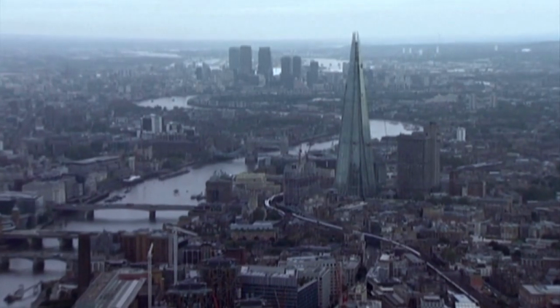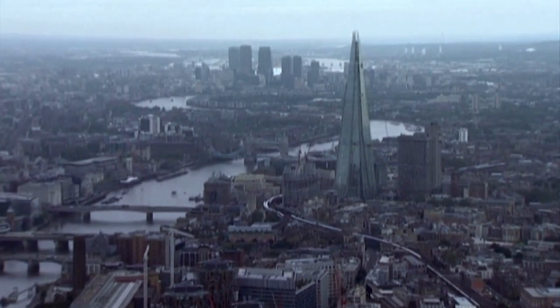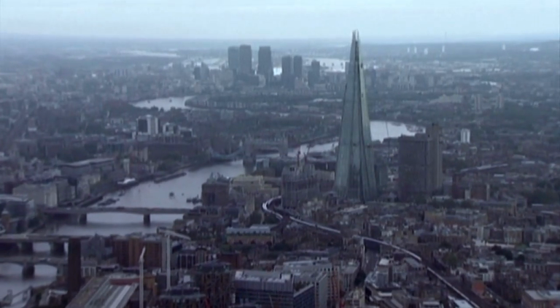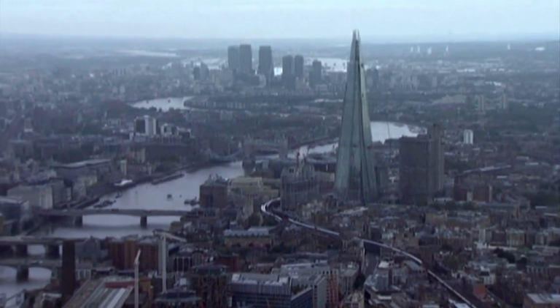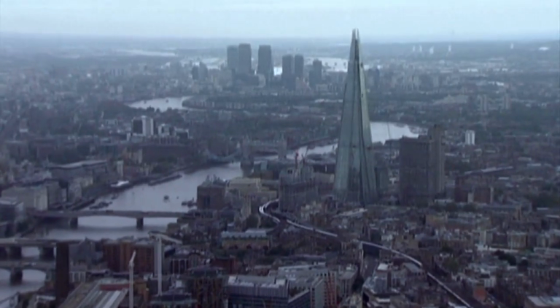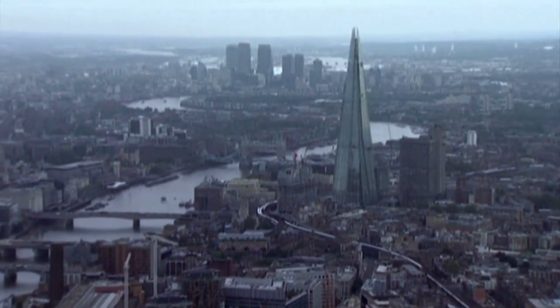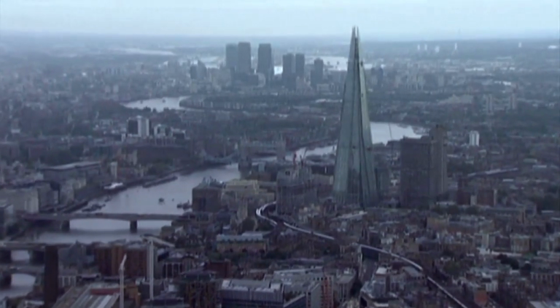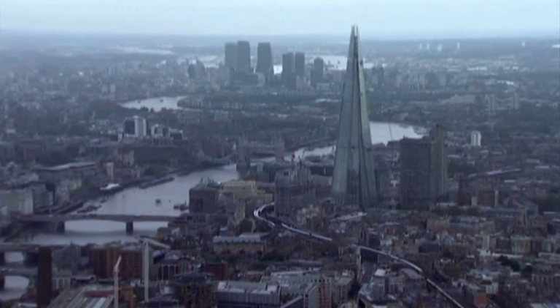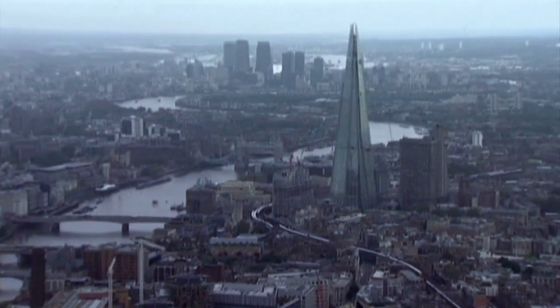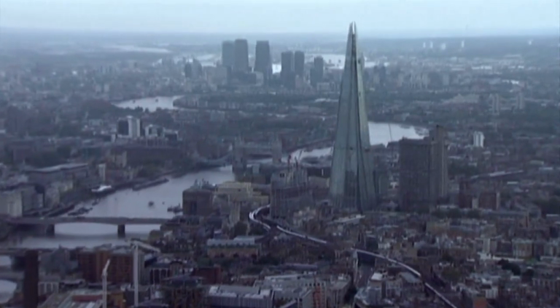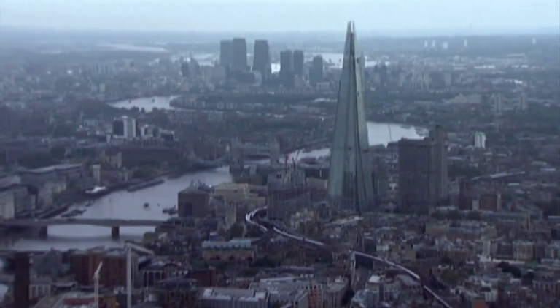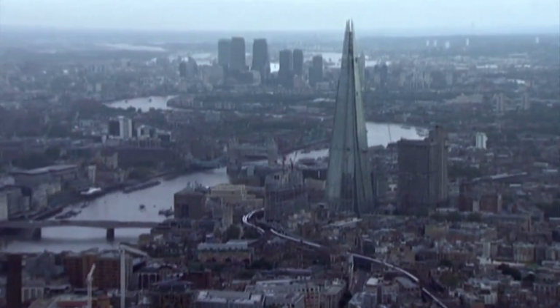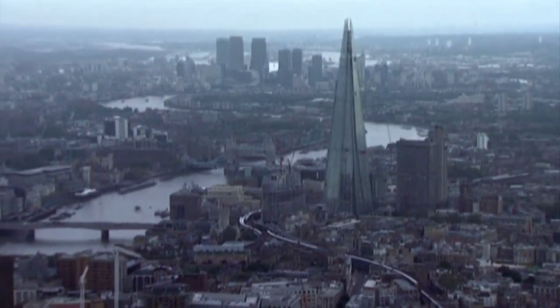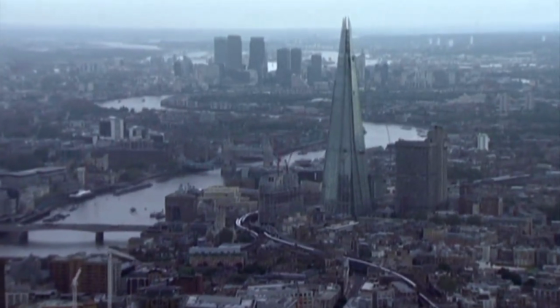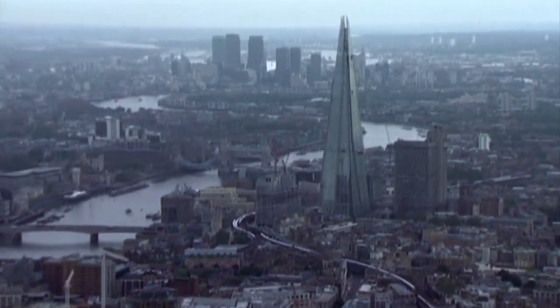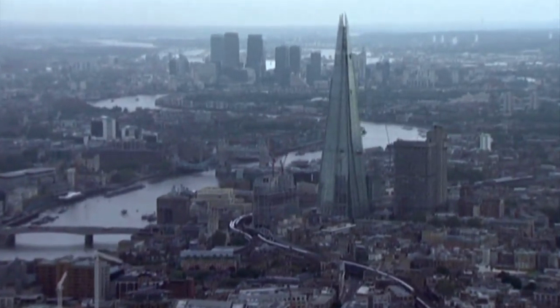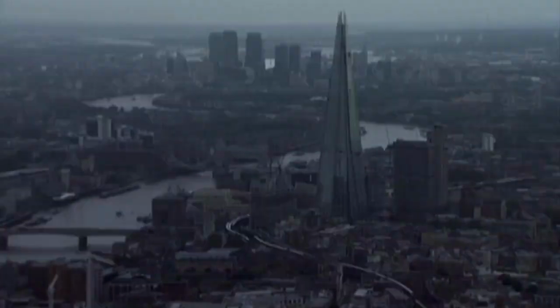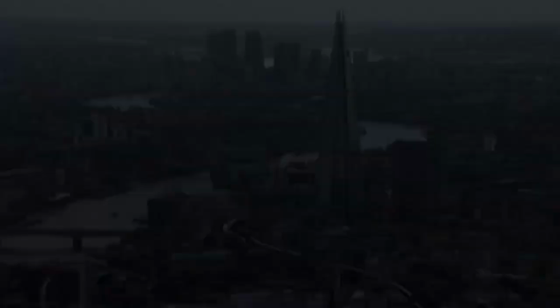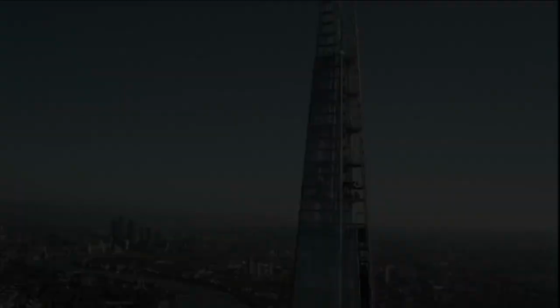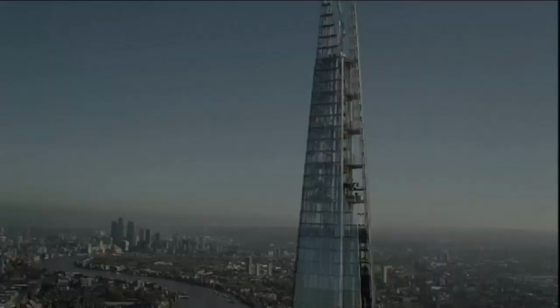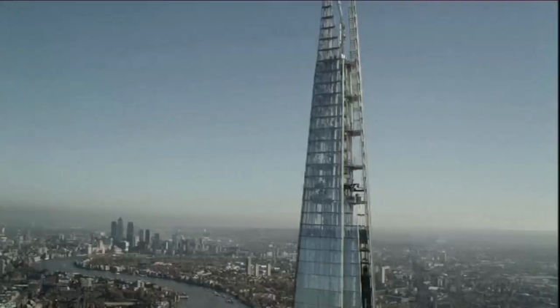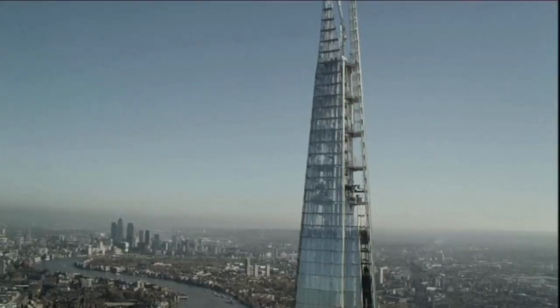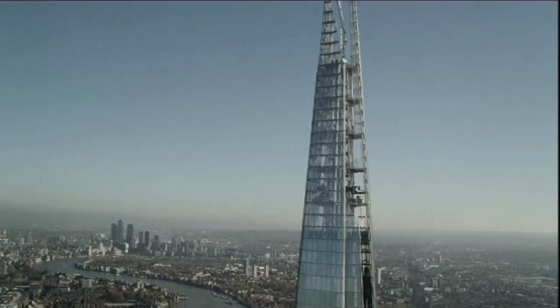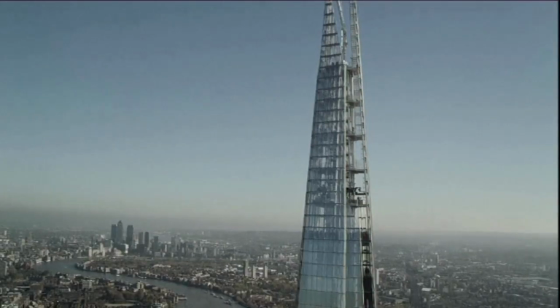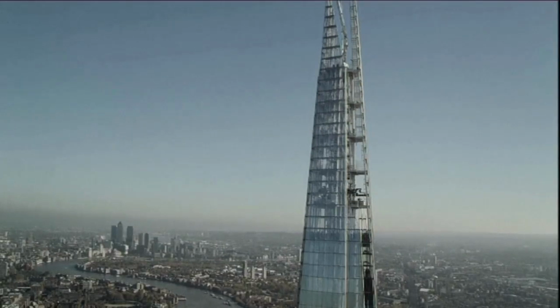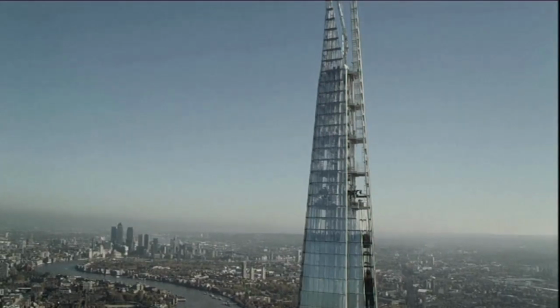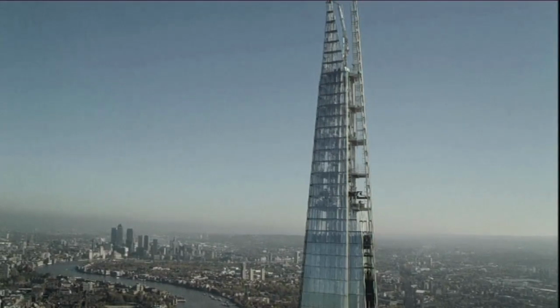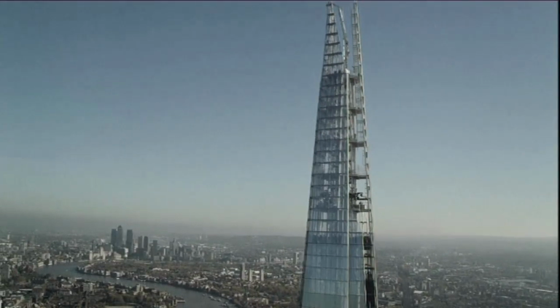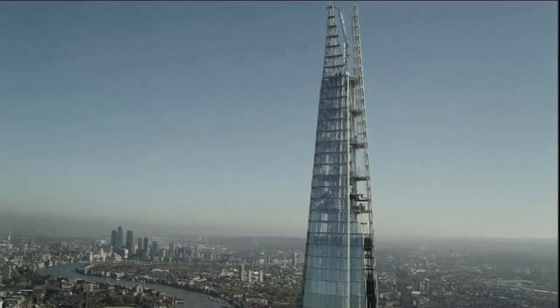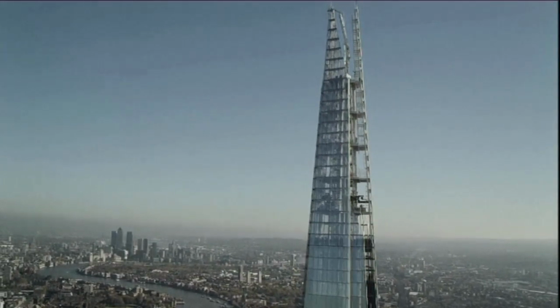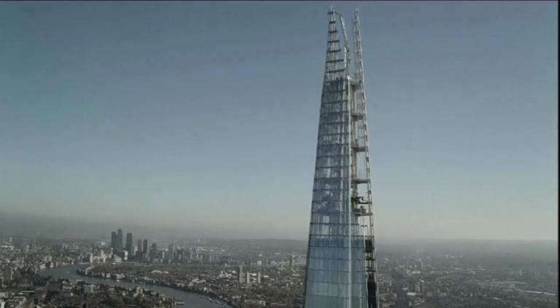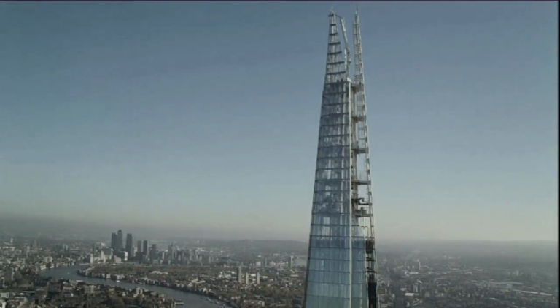Towering above London Bridge Station, it's the tallest building in Western Europe. We're going up the Shard.